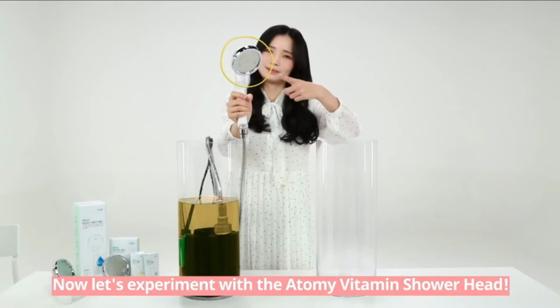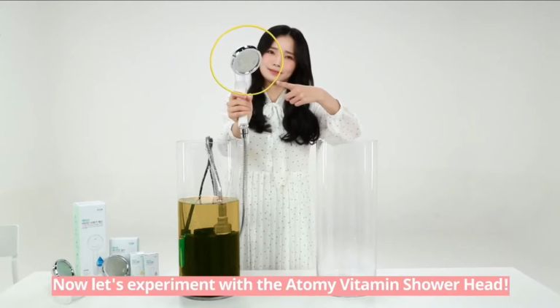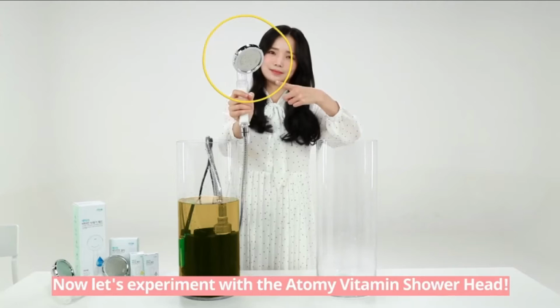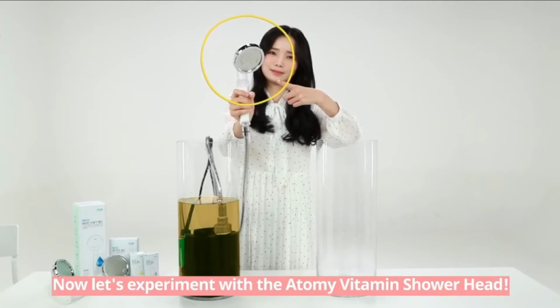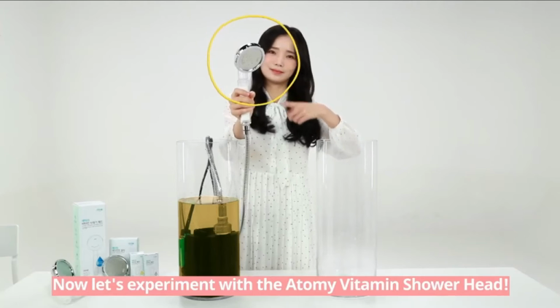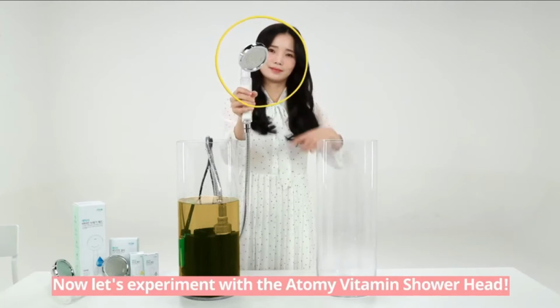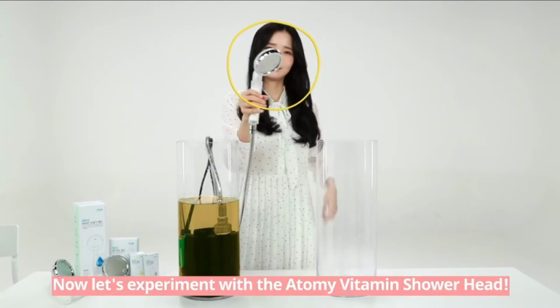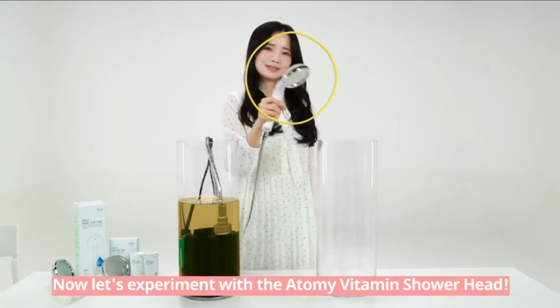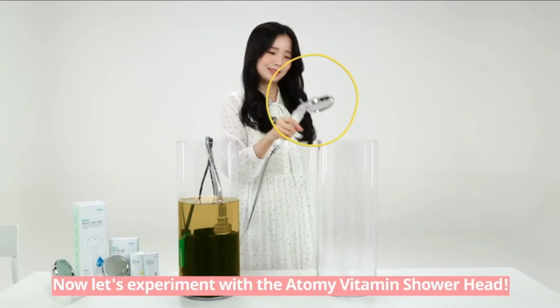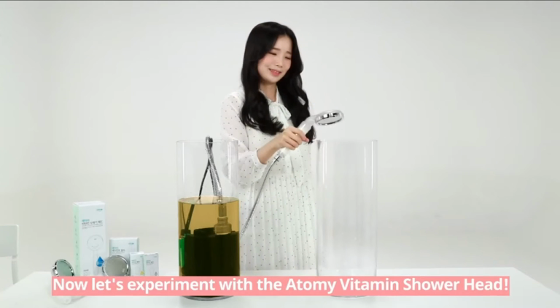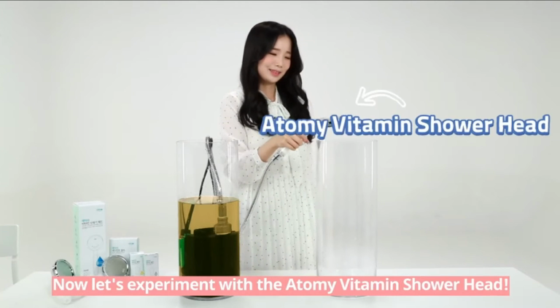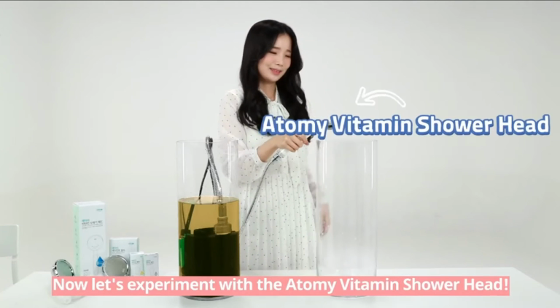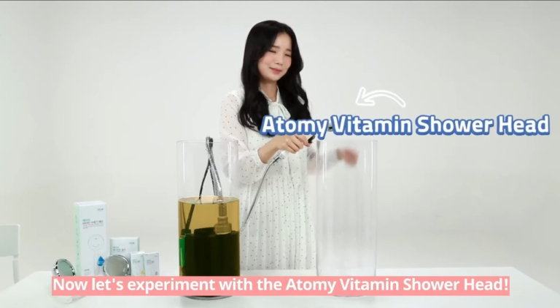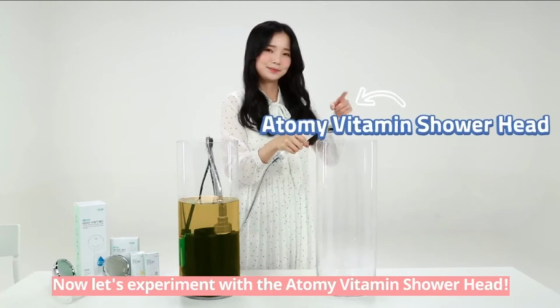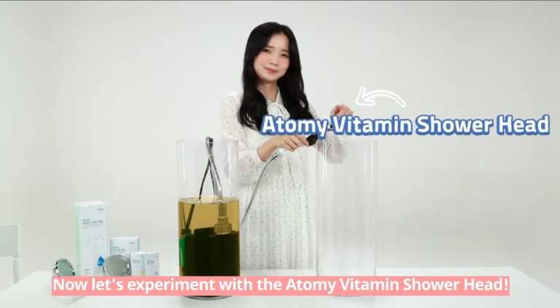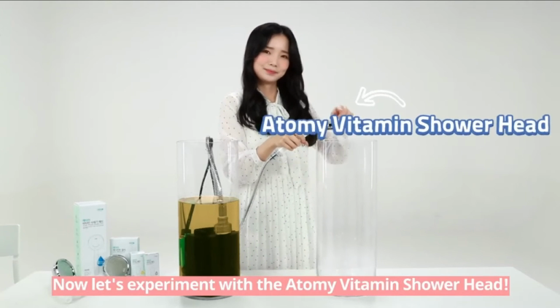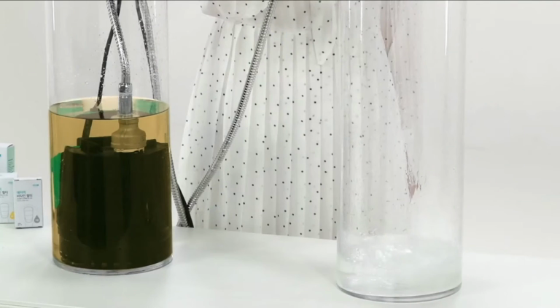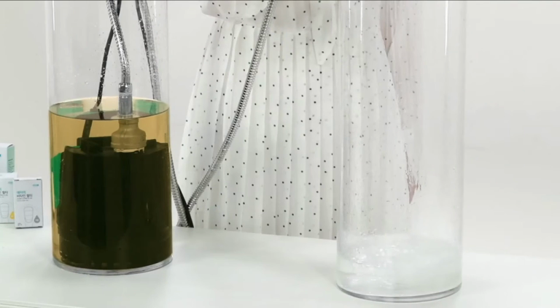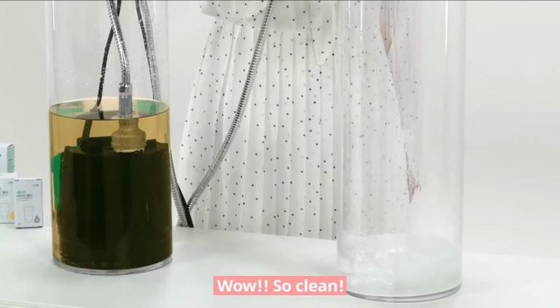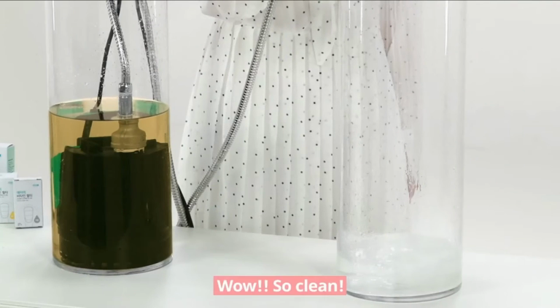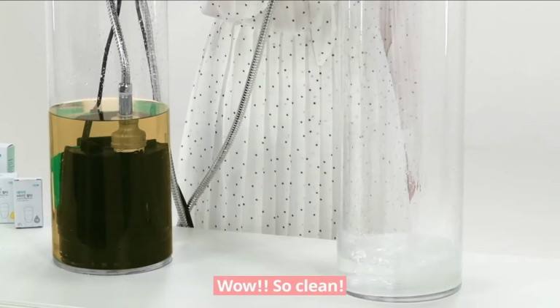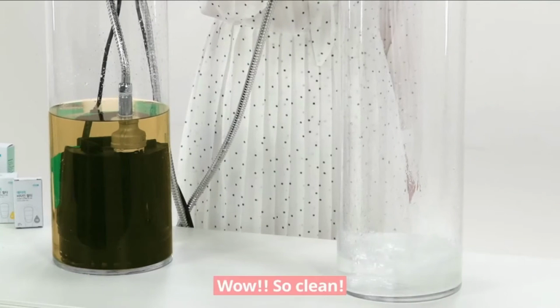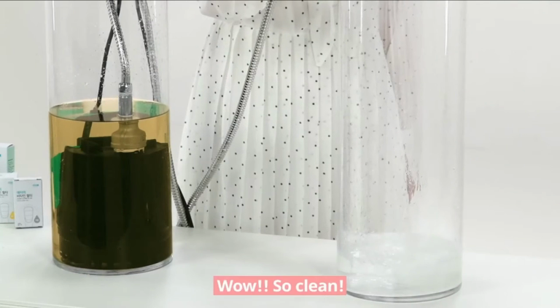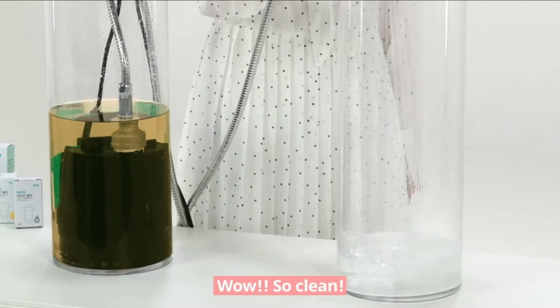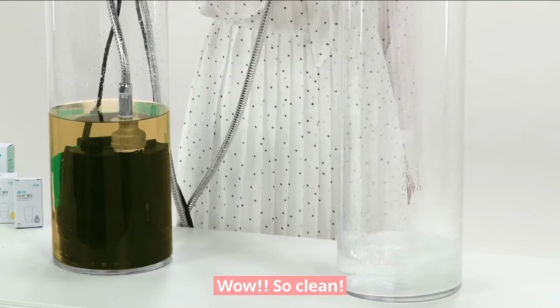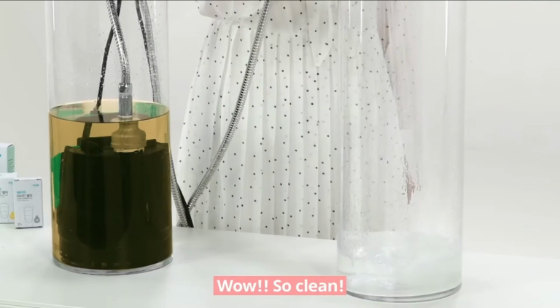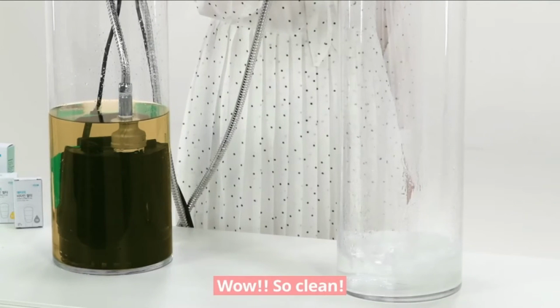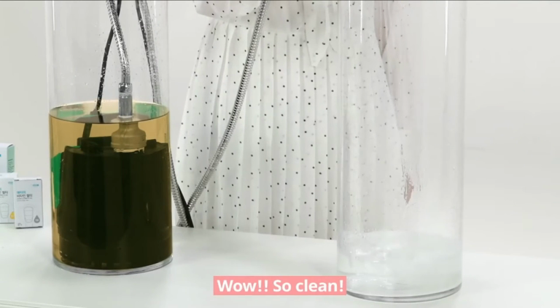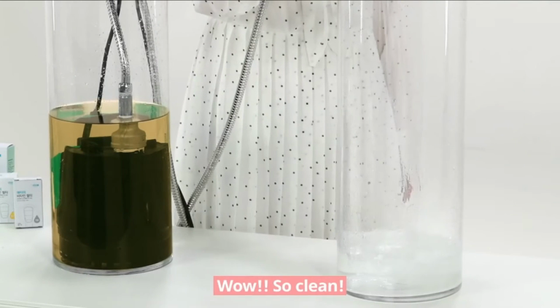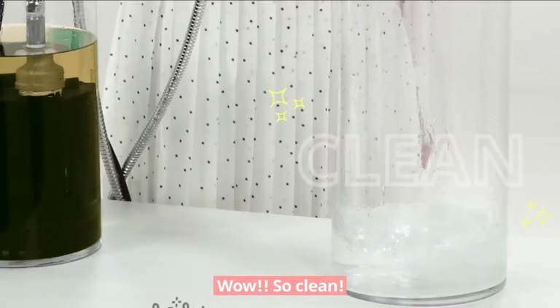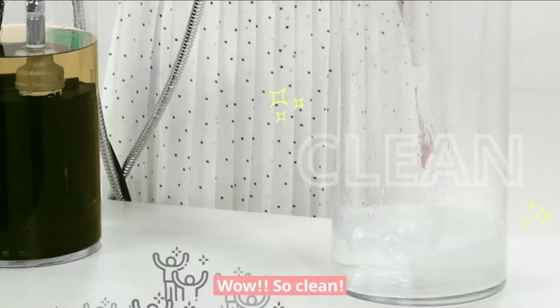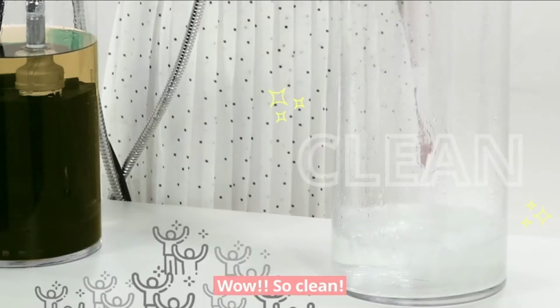What have I been showering myself with? Now let's experiment with the Atomy Vitamin Shower Head. Wow, so clean!